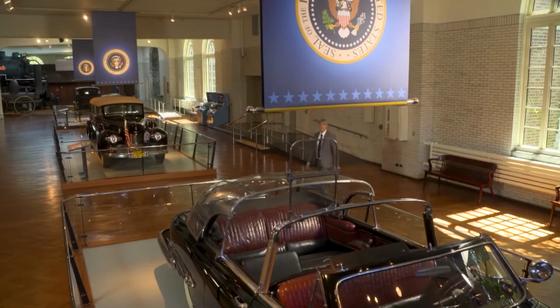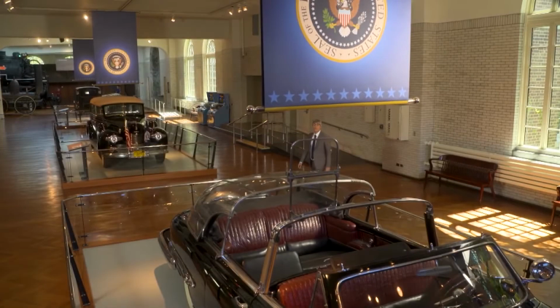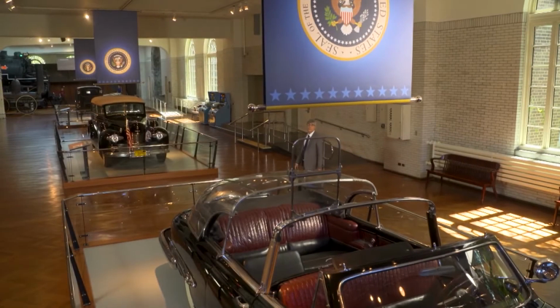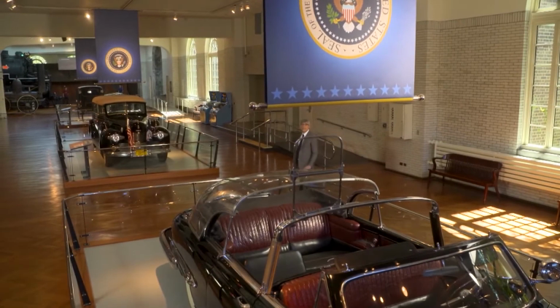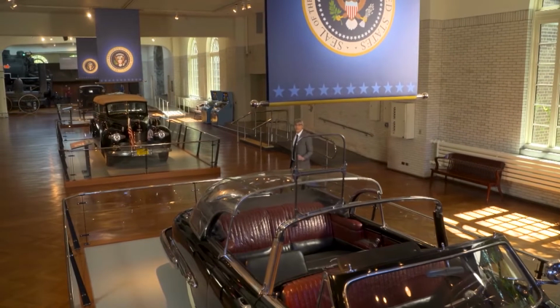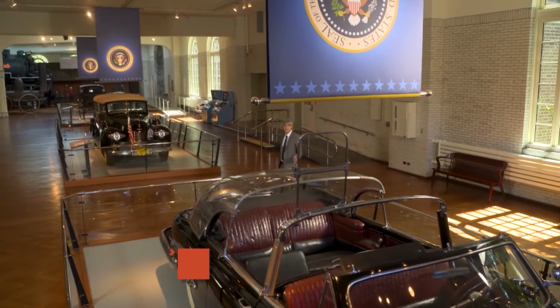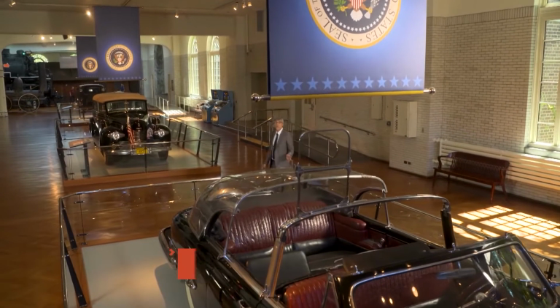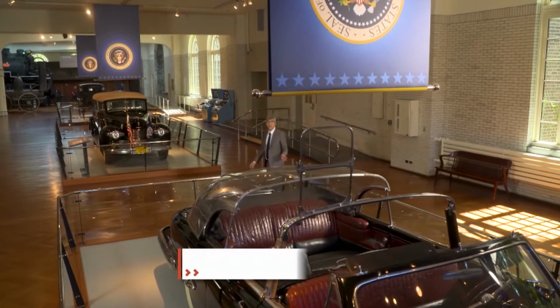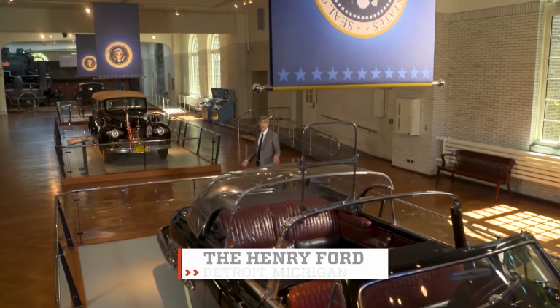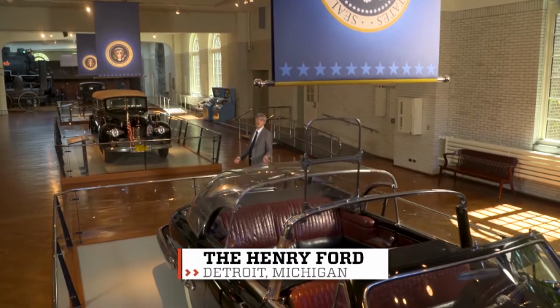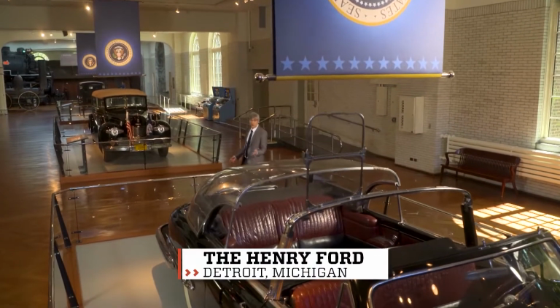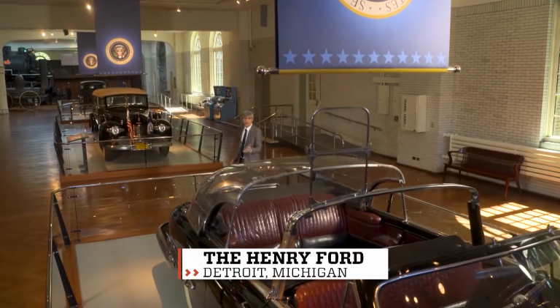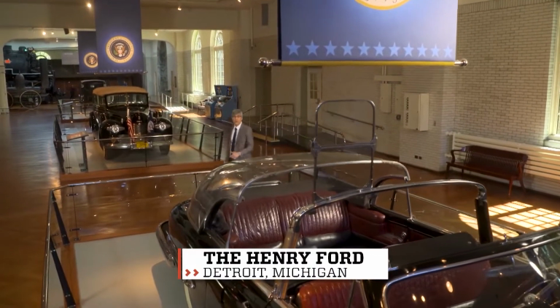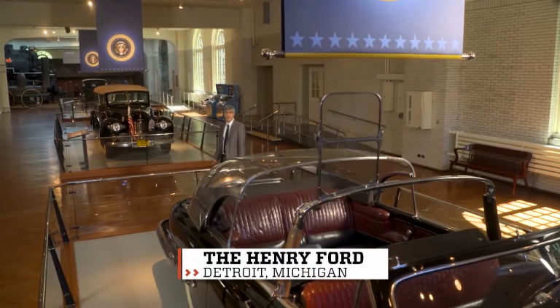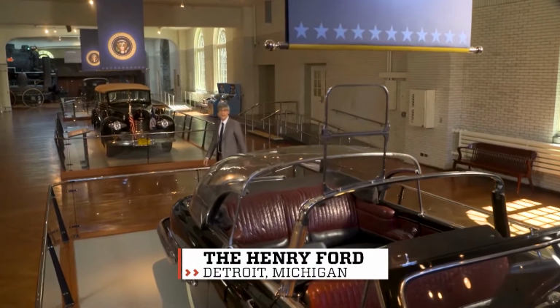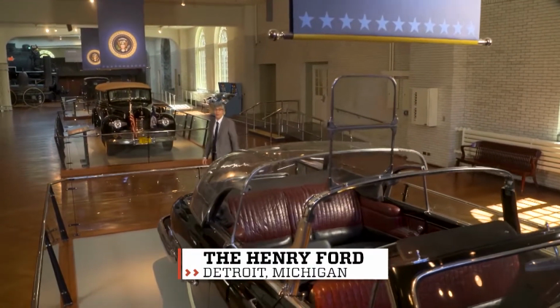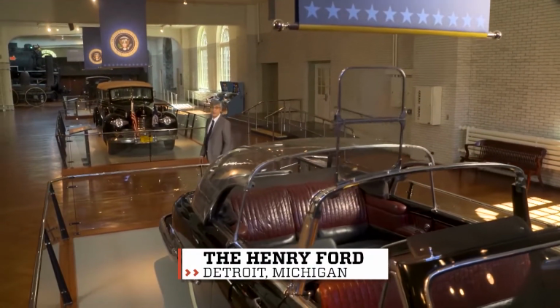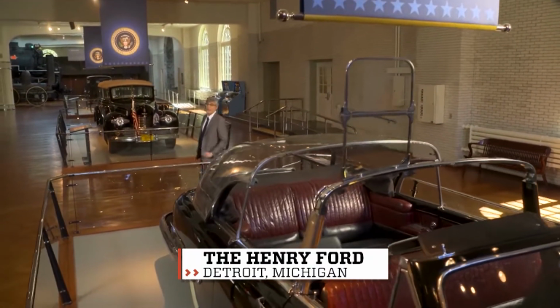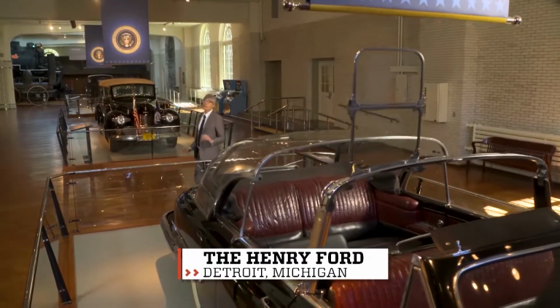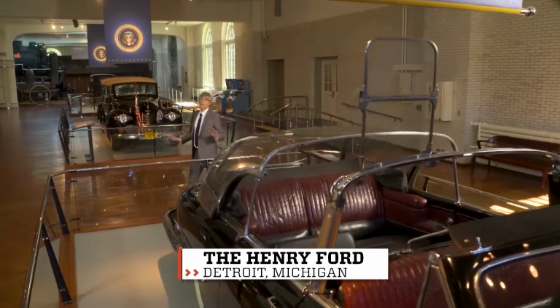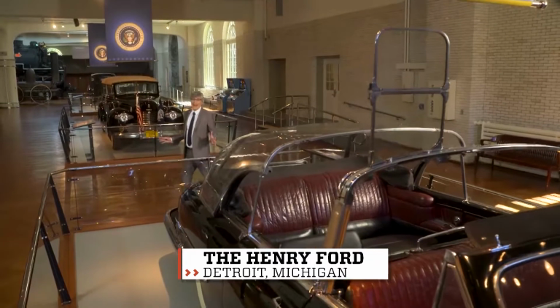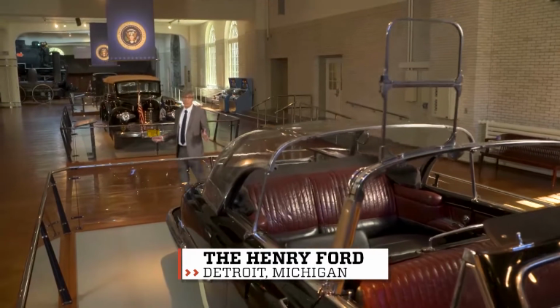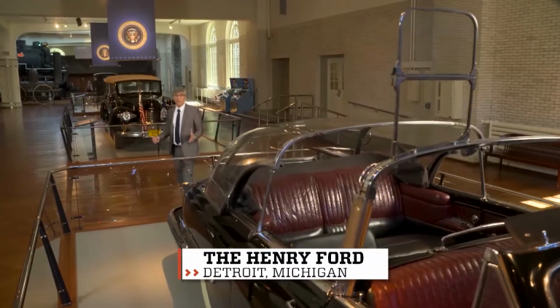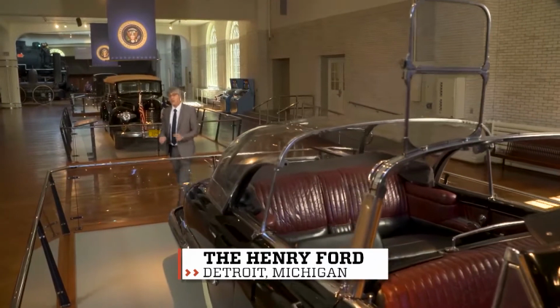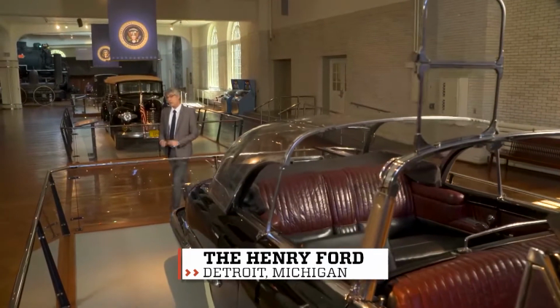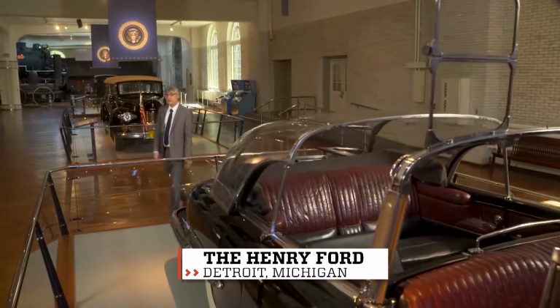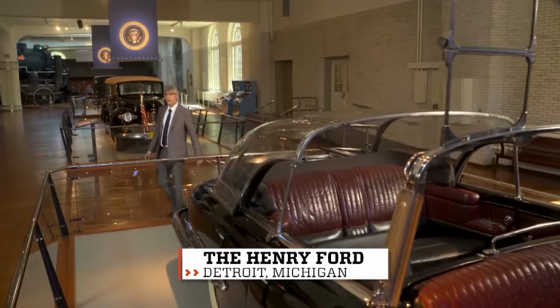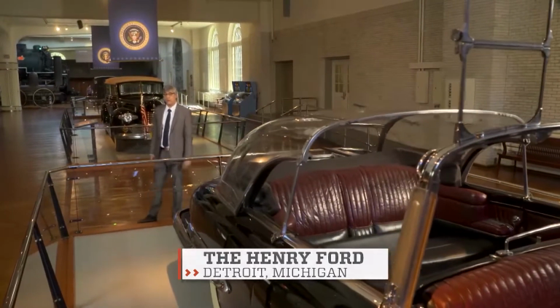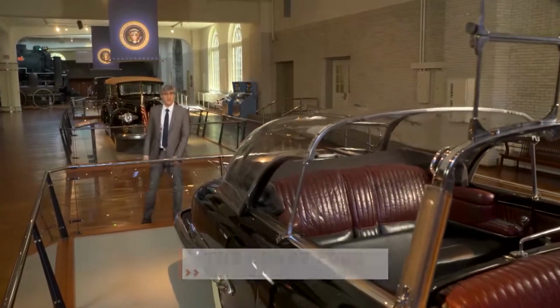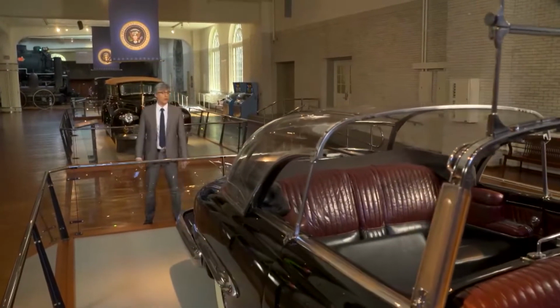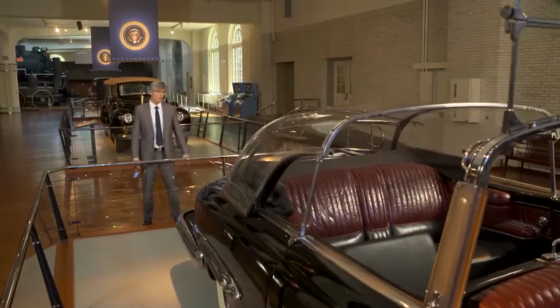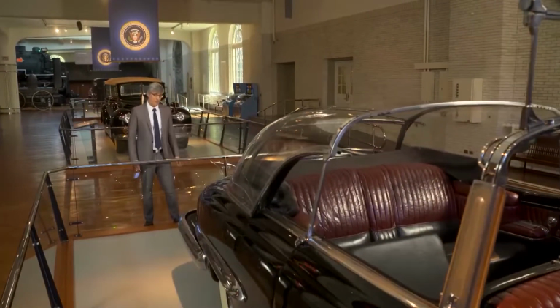When I was a teenager, I, of course, had chores to do around the house. Now, I don't want to brag, but washing windows was kind of my superpower.